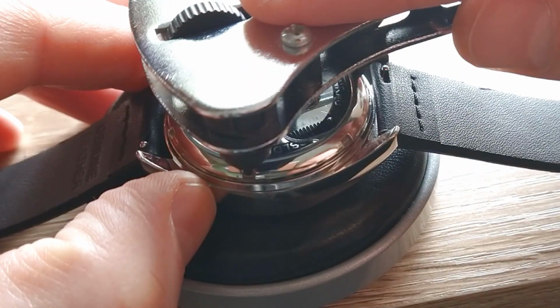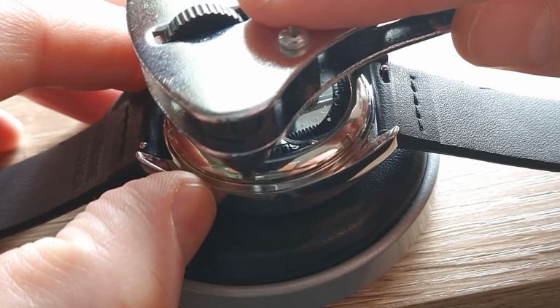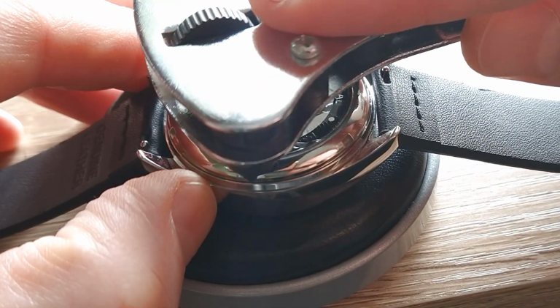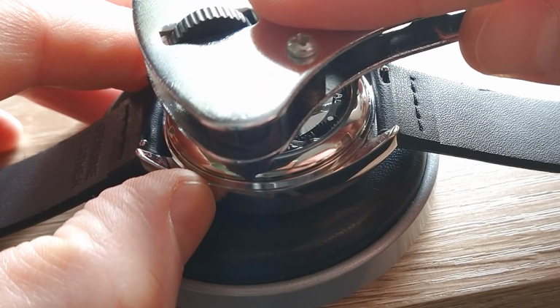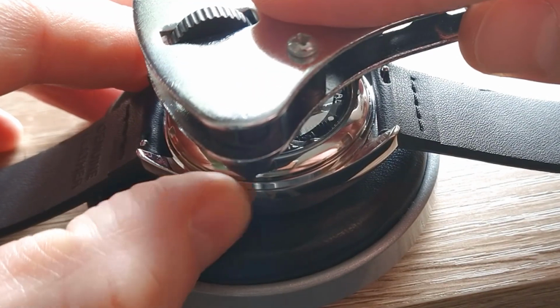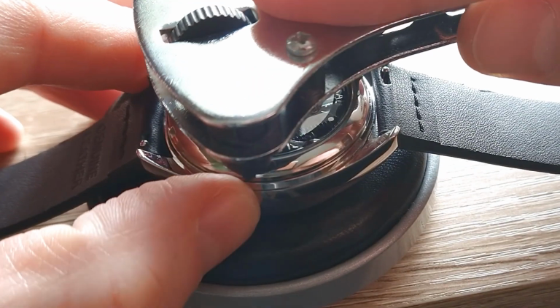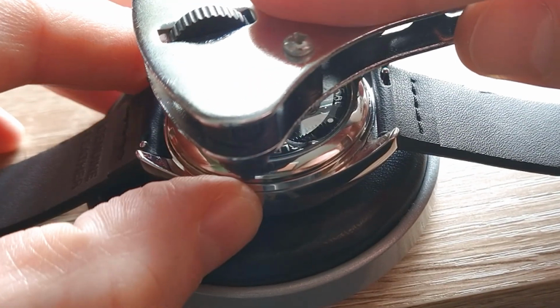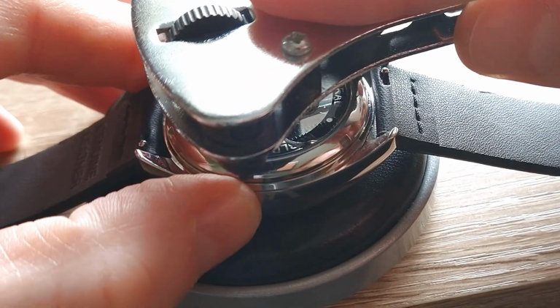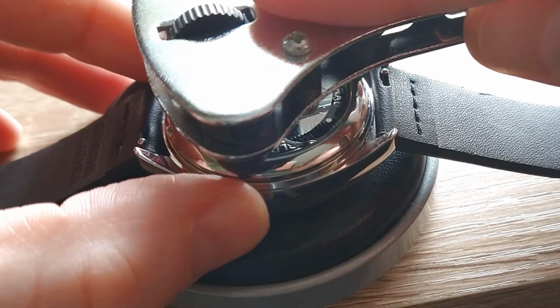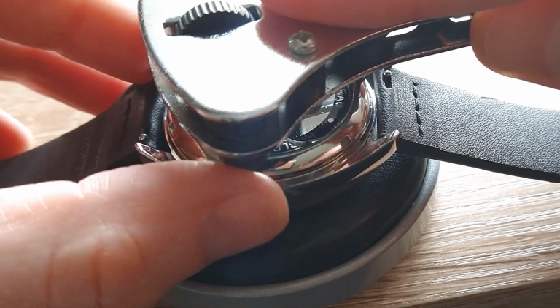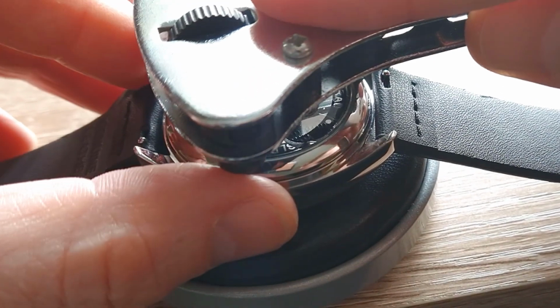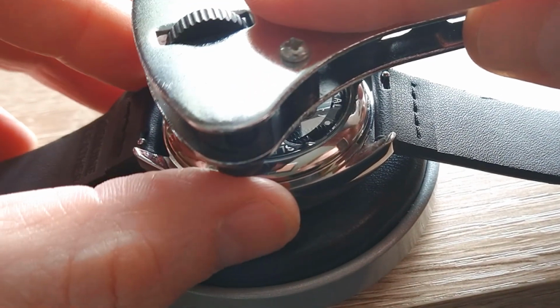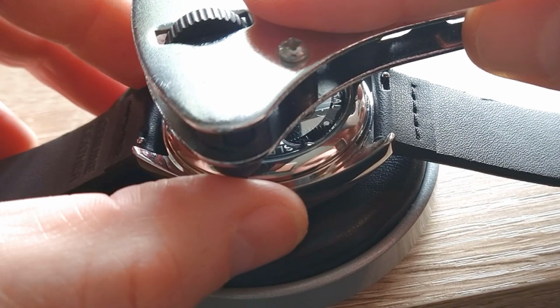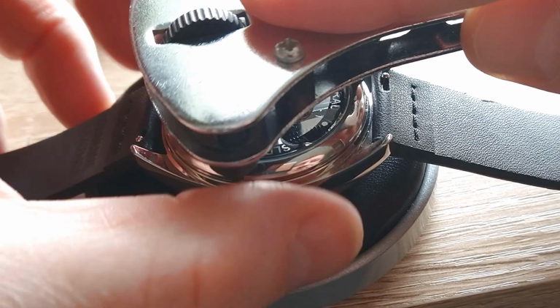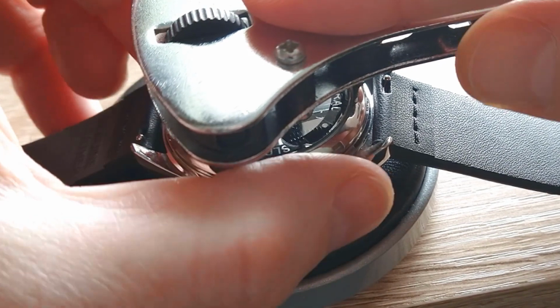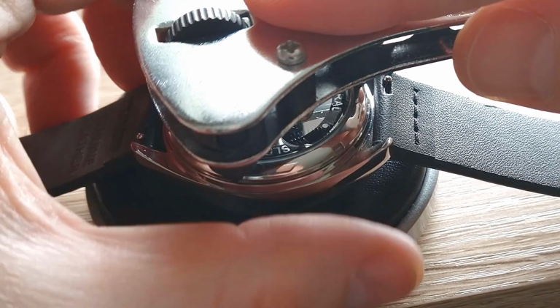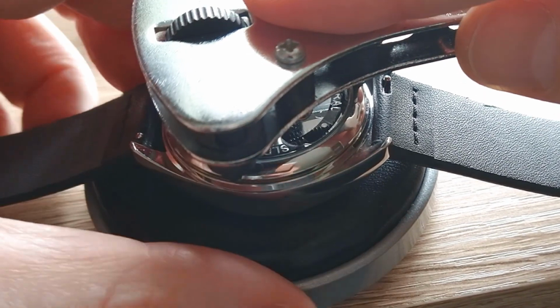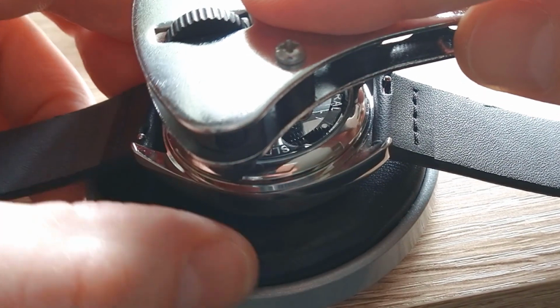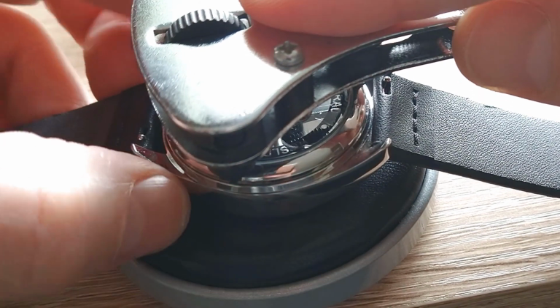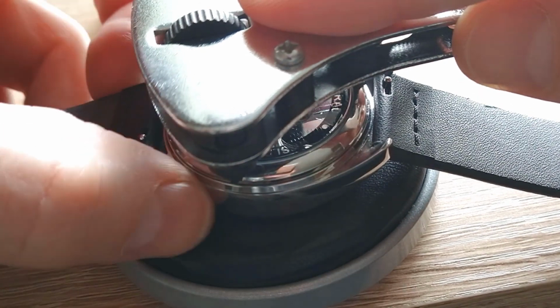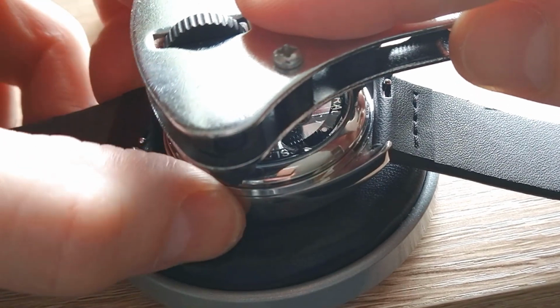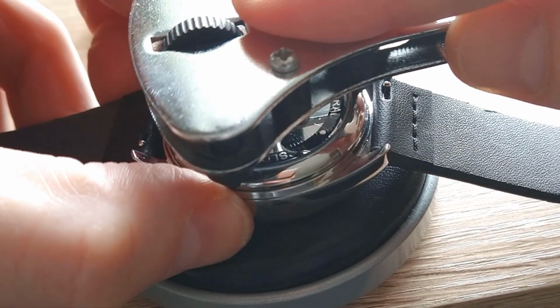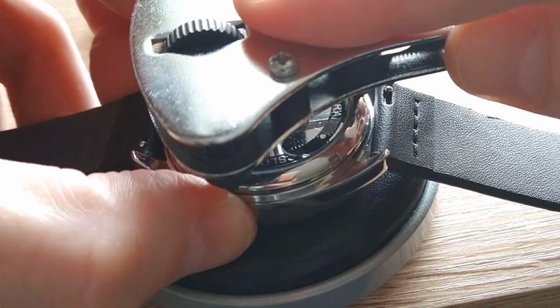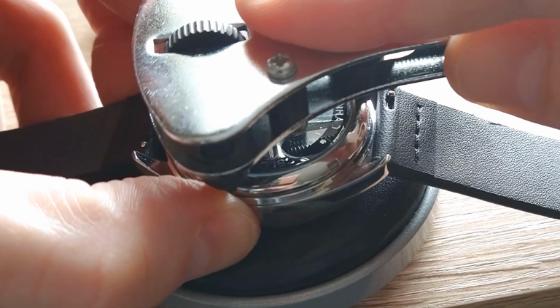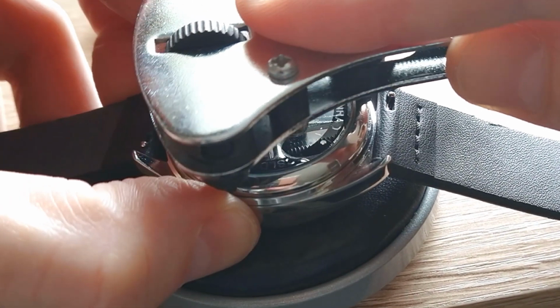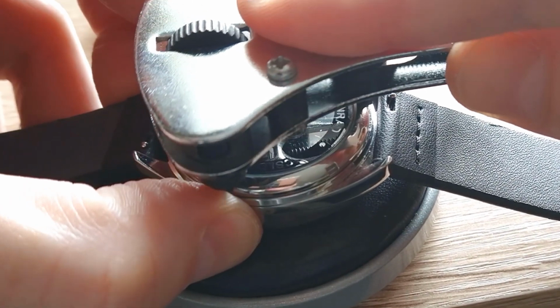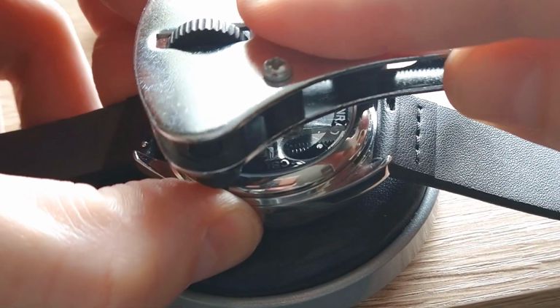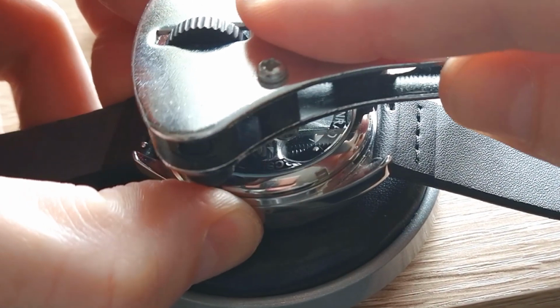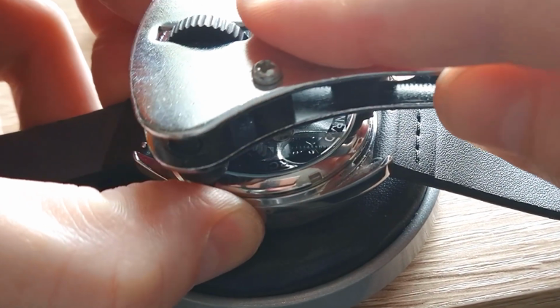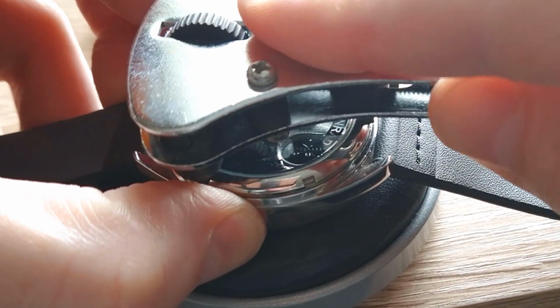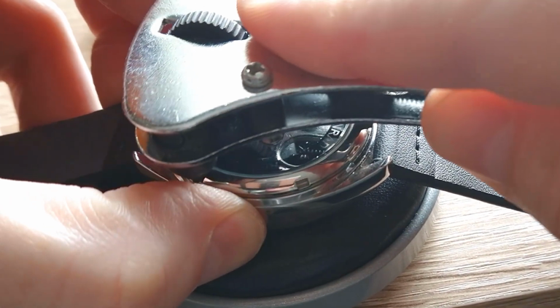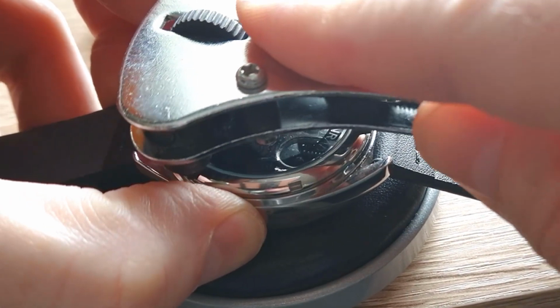Of course if you would like to, you can take out the movement and clean the whole watch — it will also be a good idea.